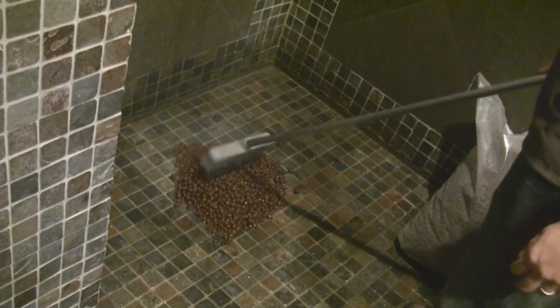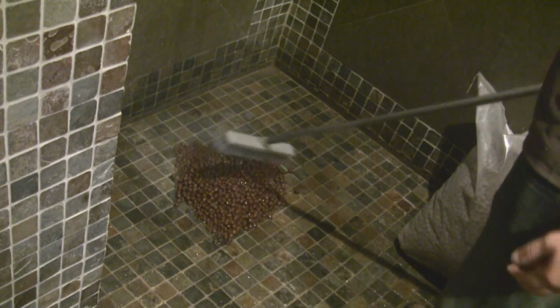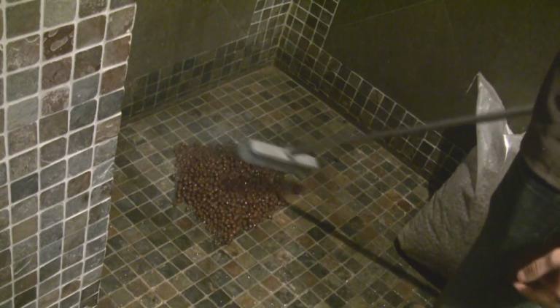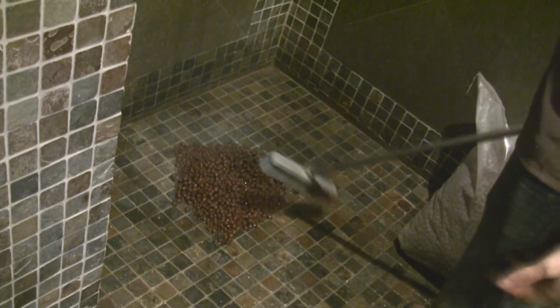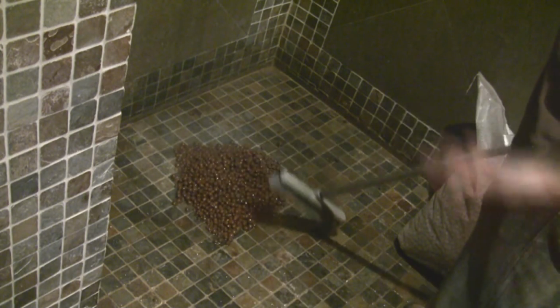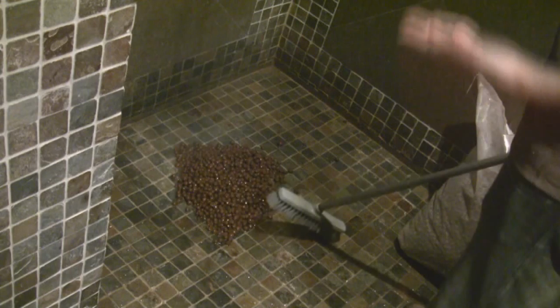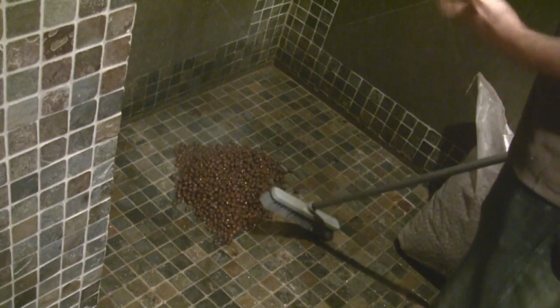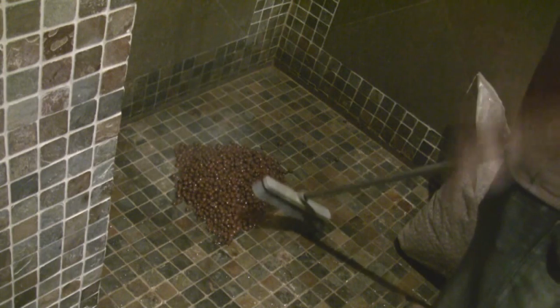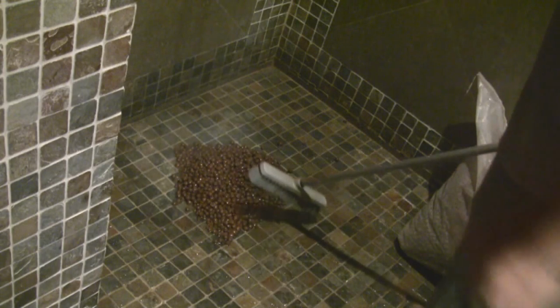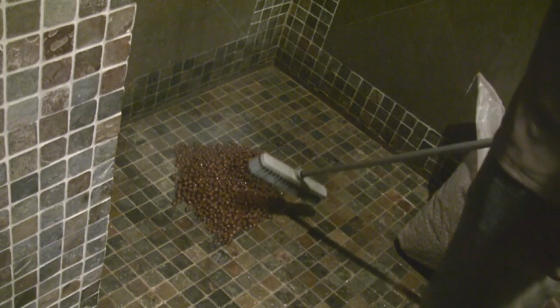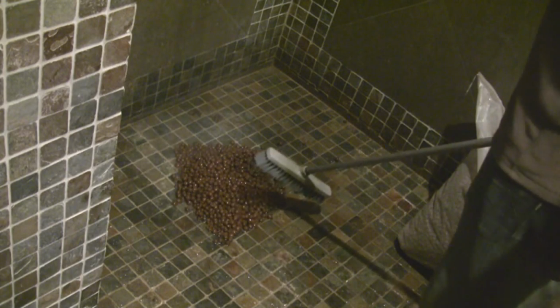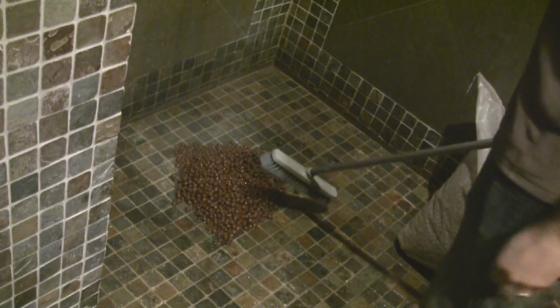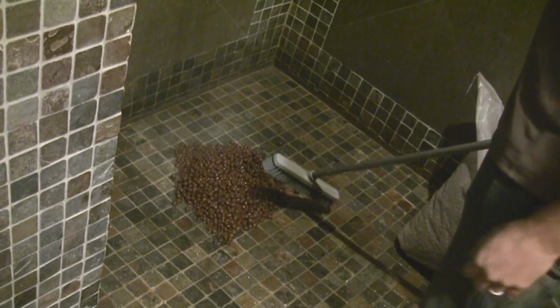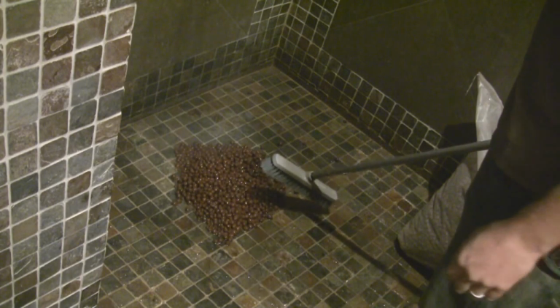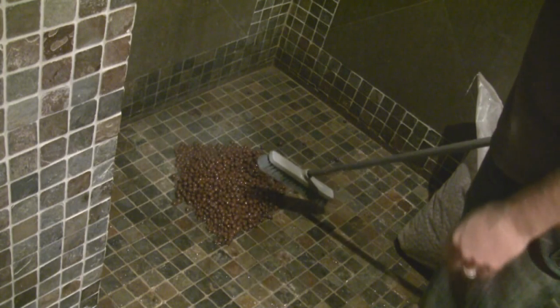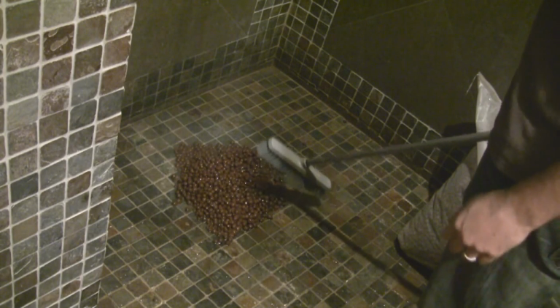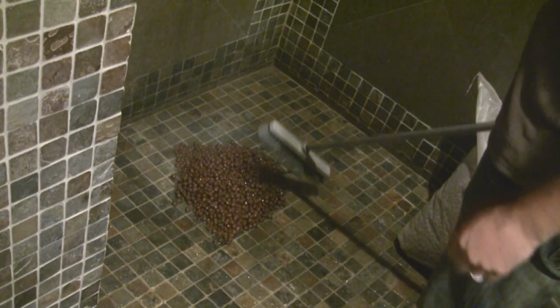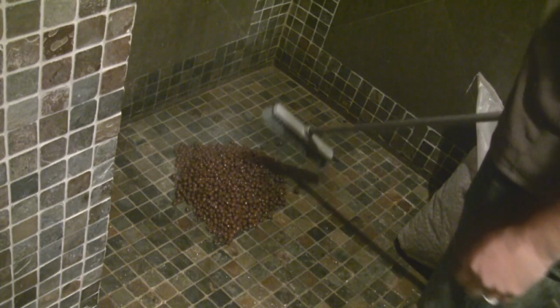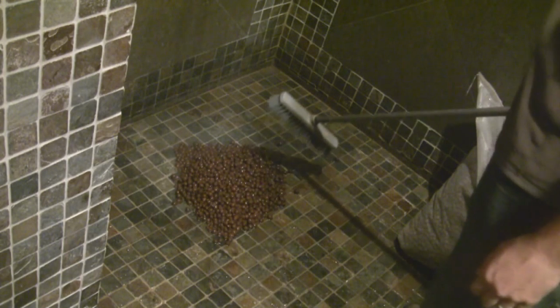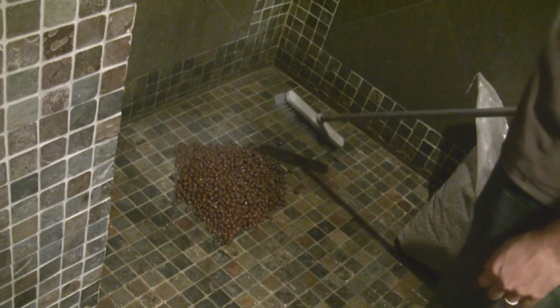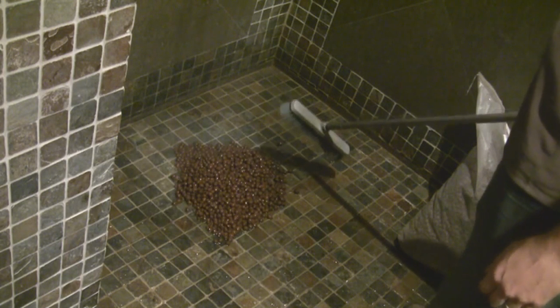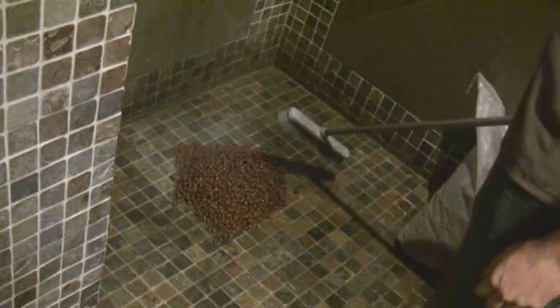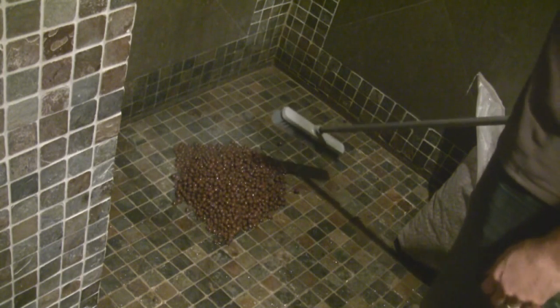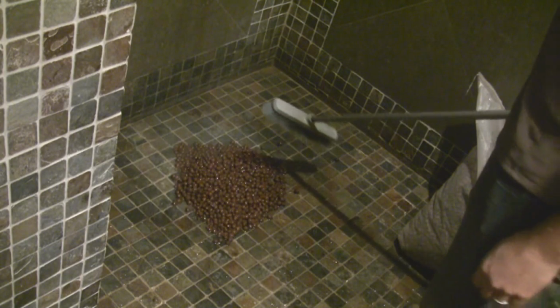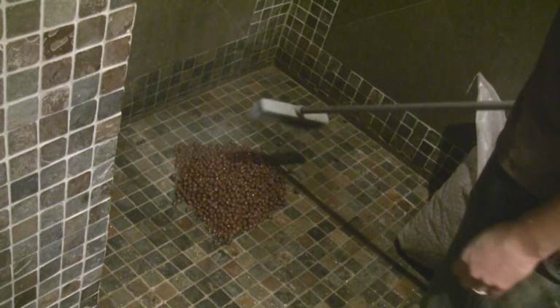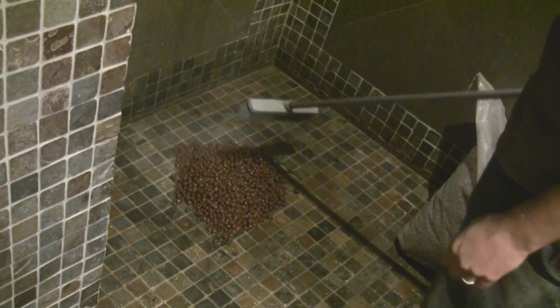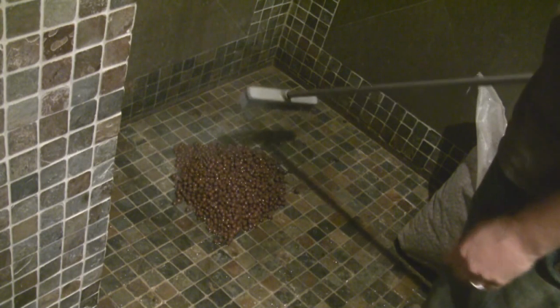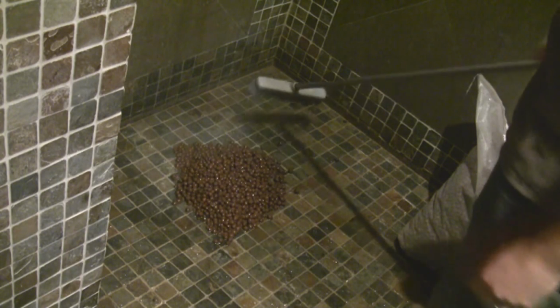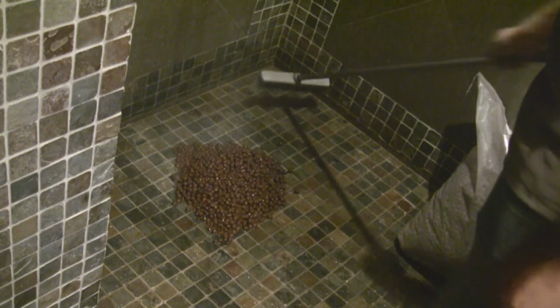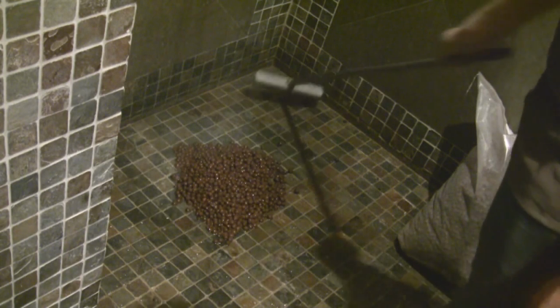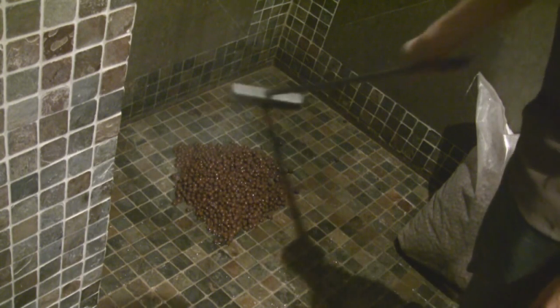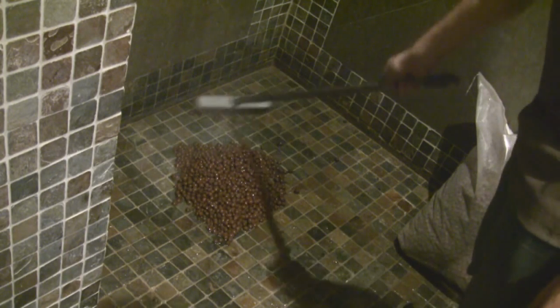So I'm just going to rinse and repeat over and over again until I fill up my grow bed.